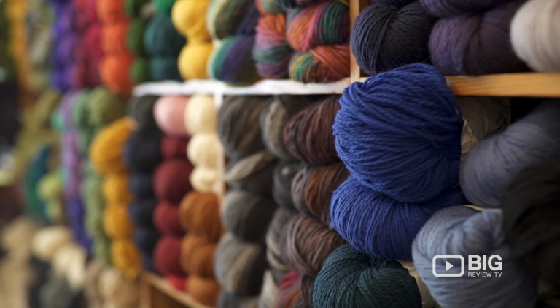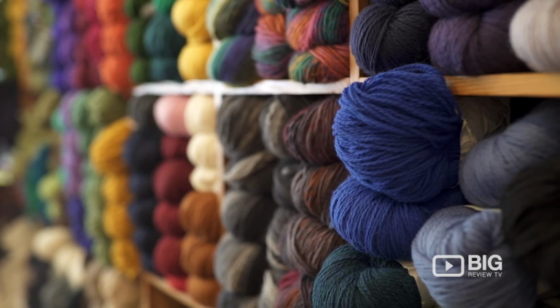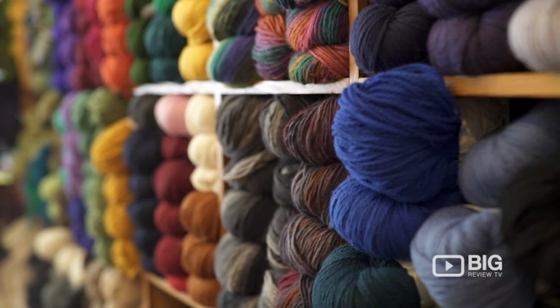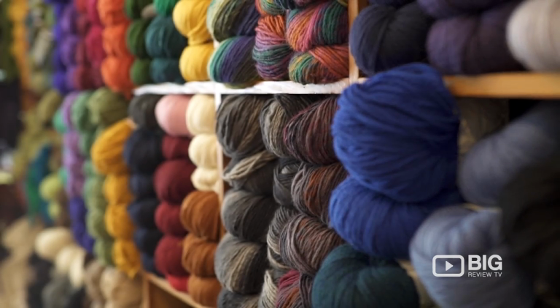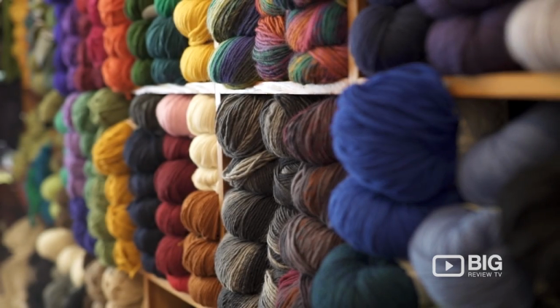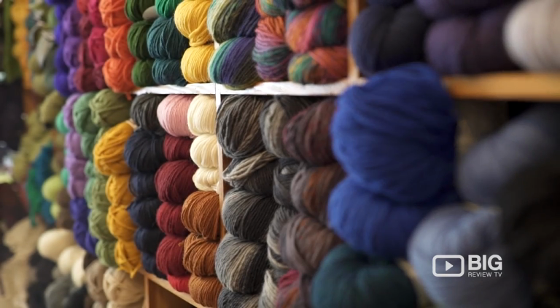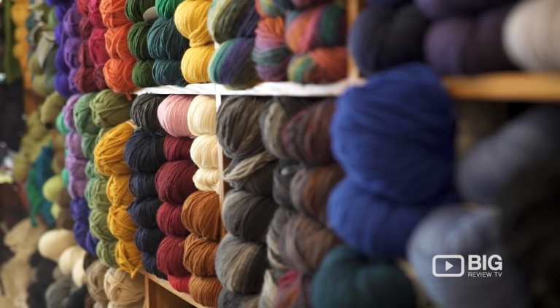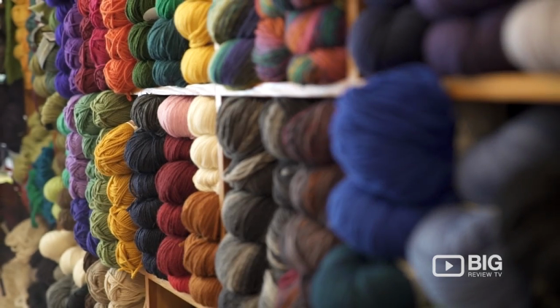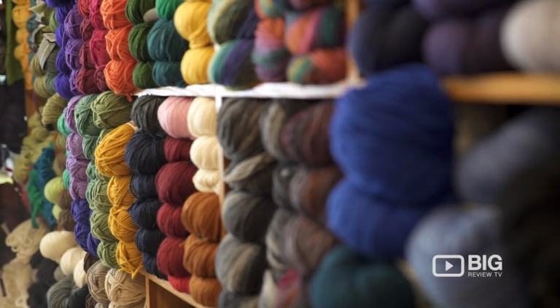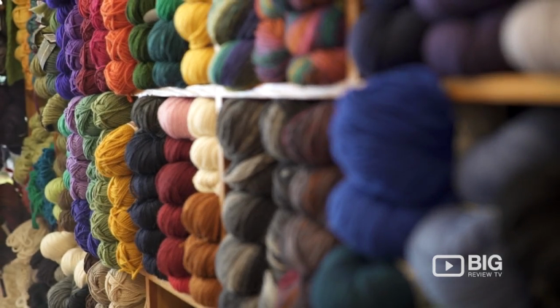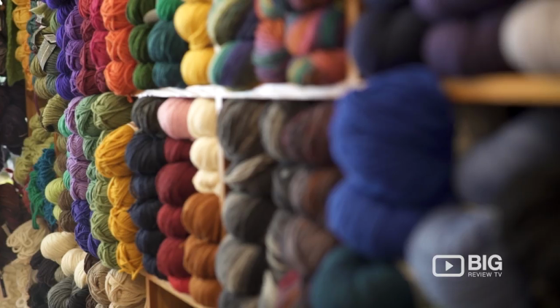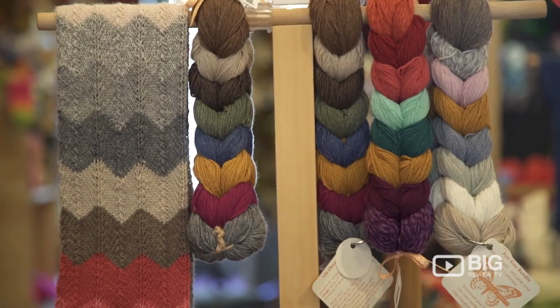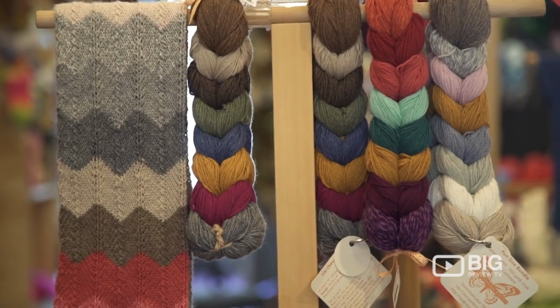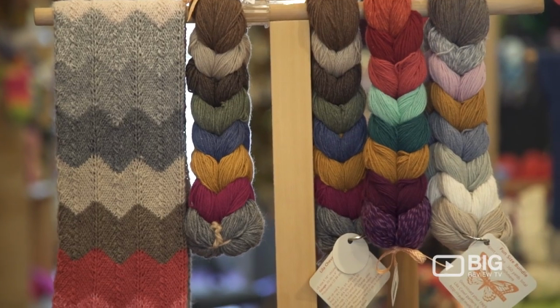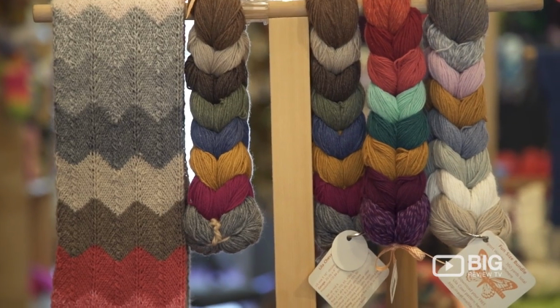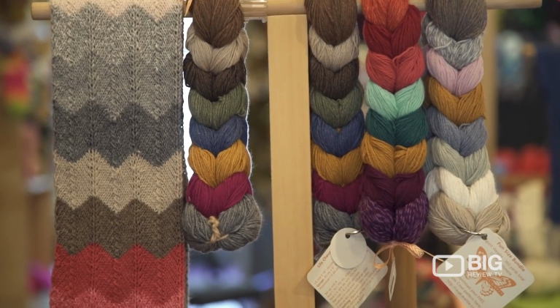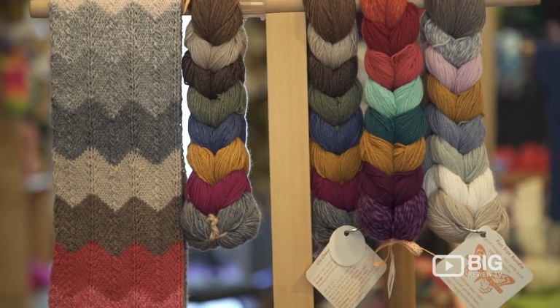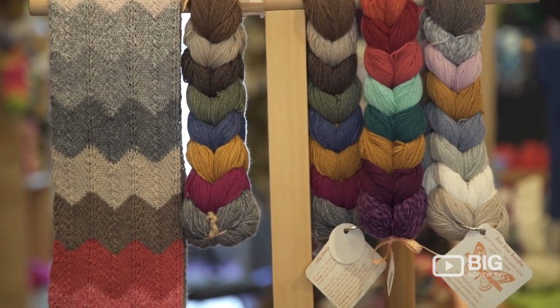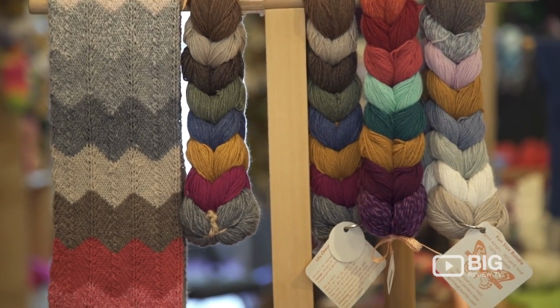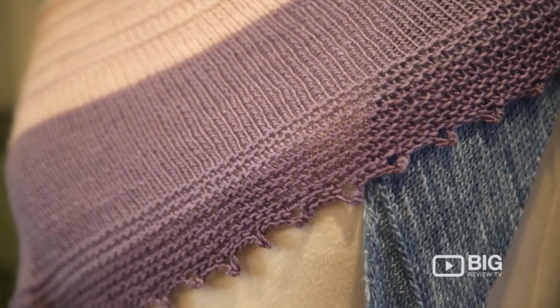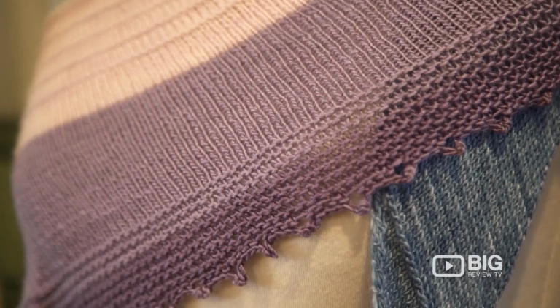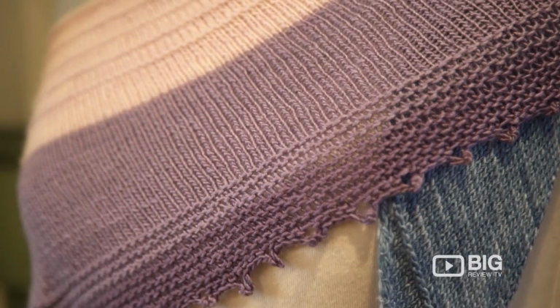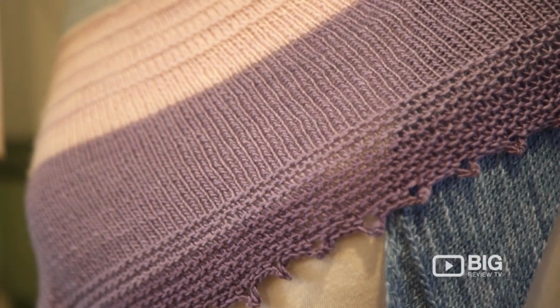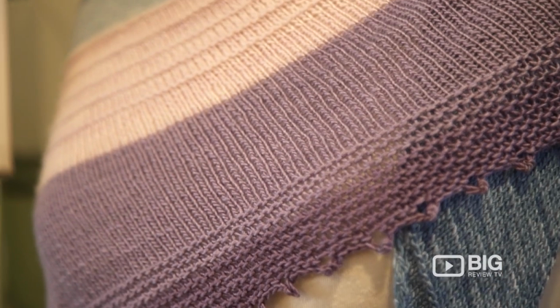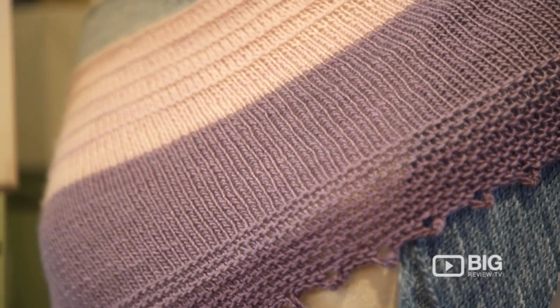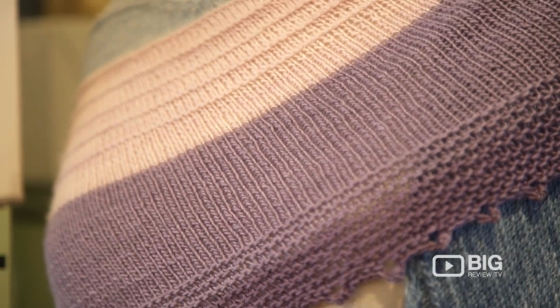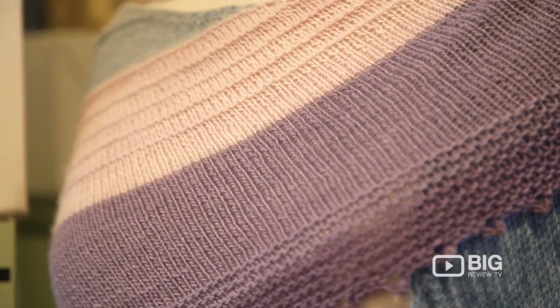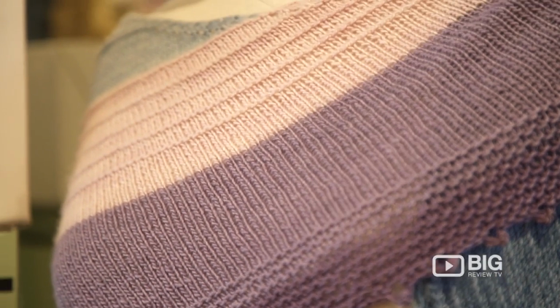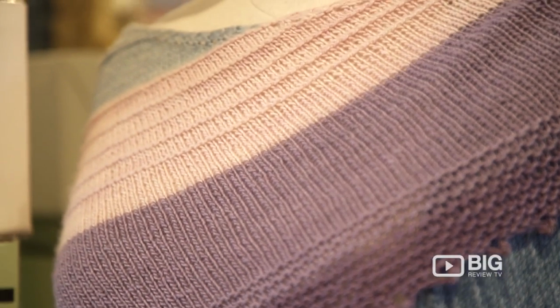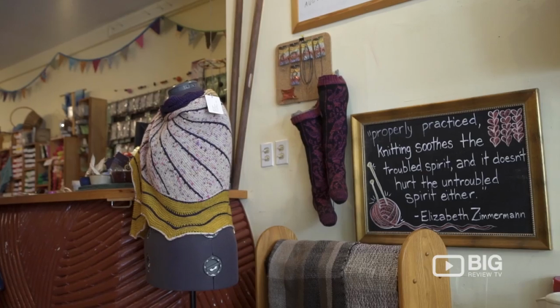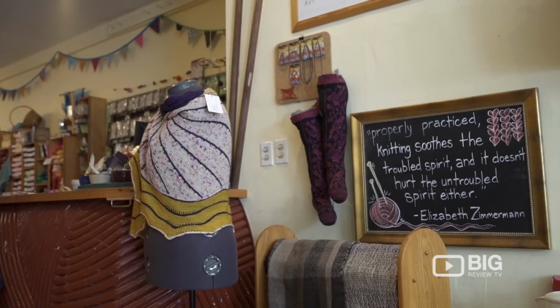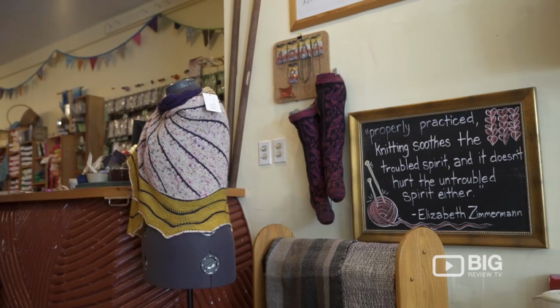As you can see, there are tons of different colors and weights here, so if there is a yarn that you are looking for, they definitely have it down here.